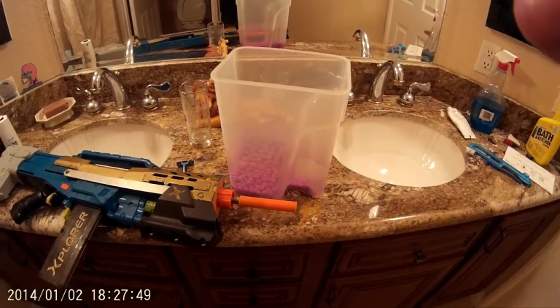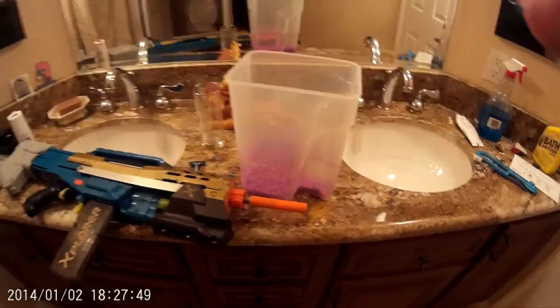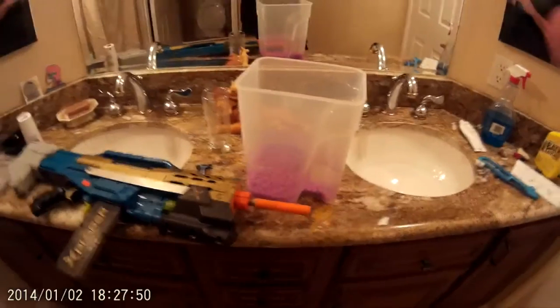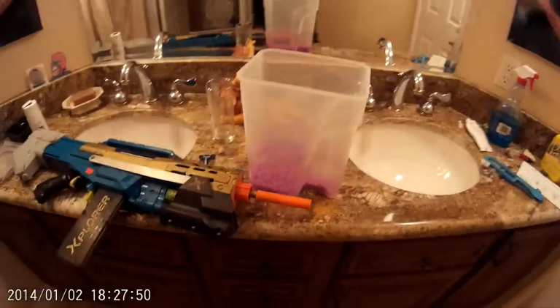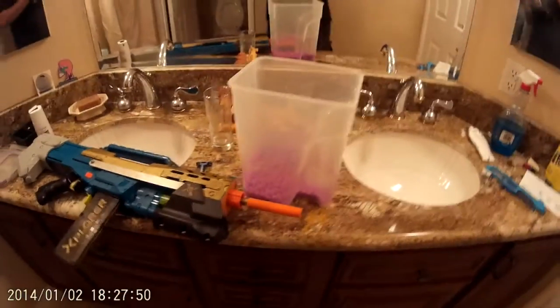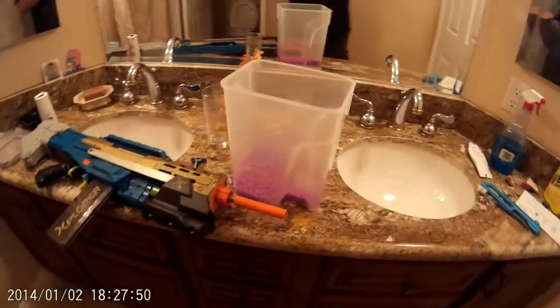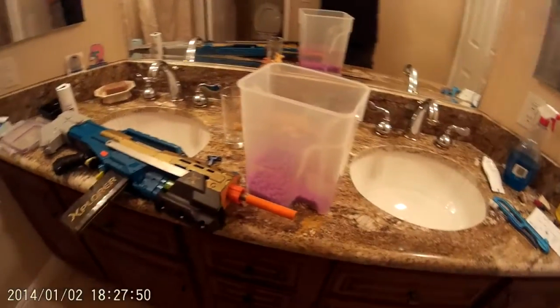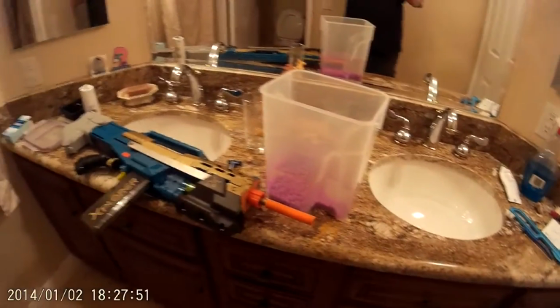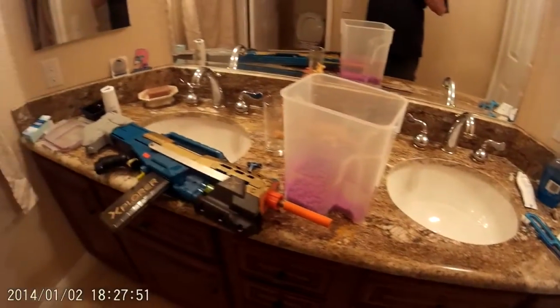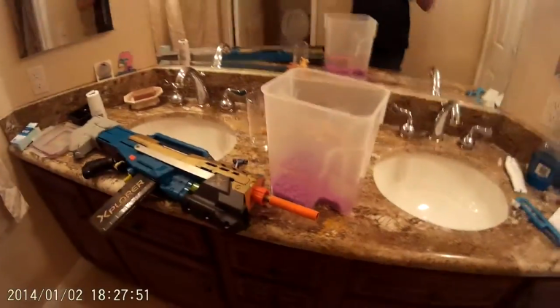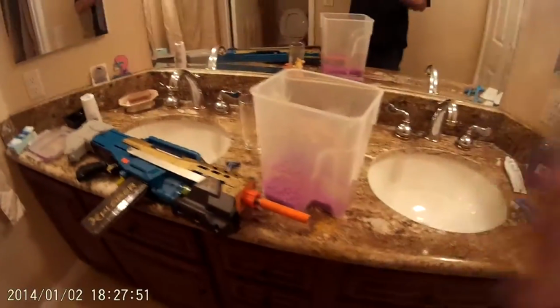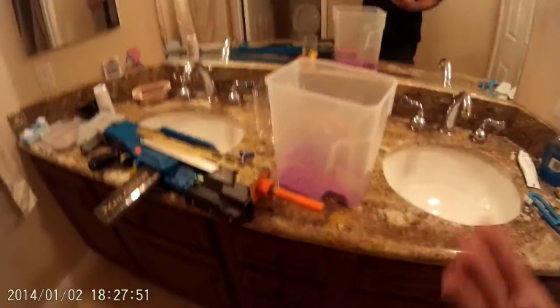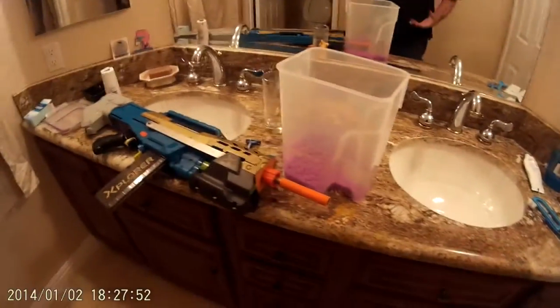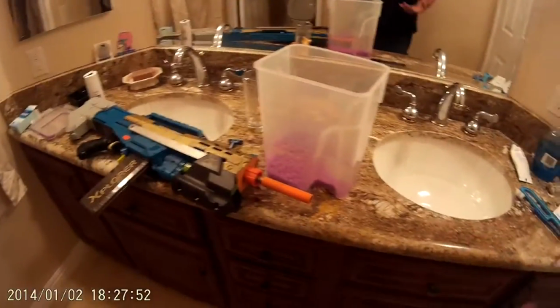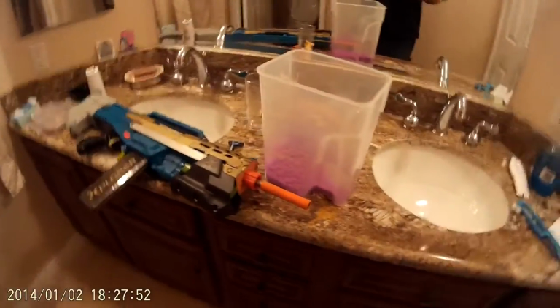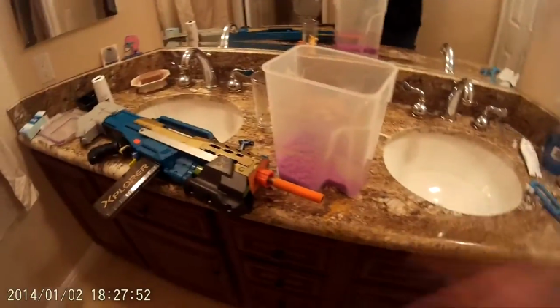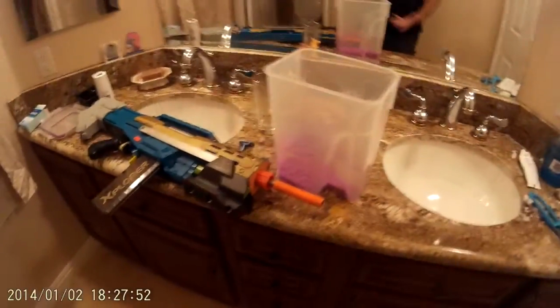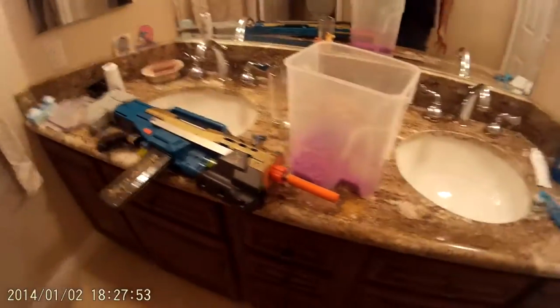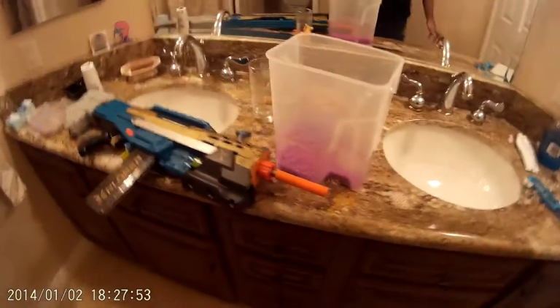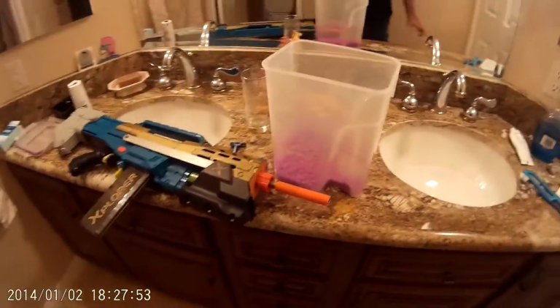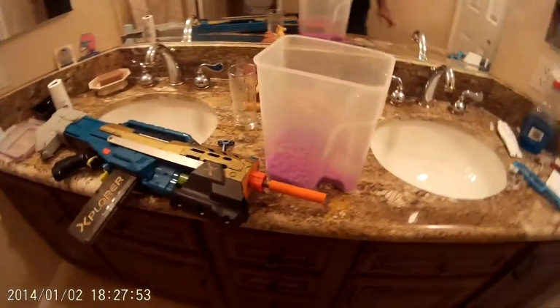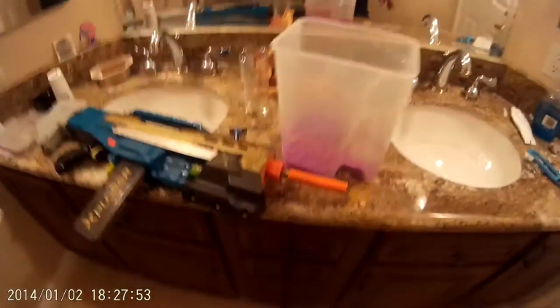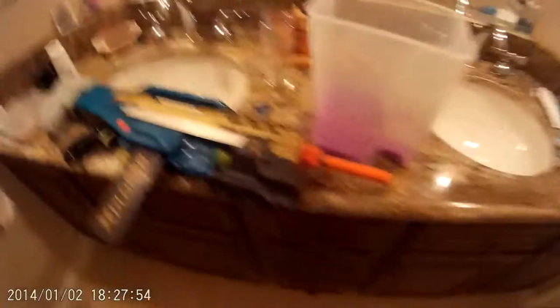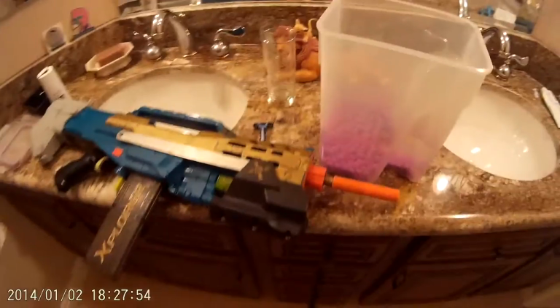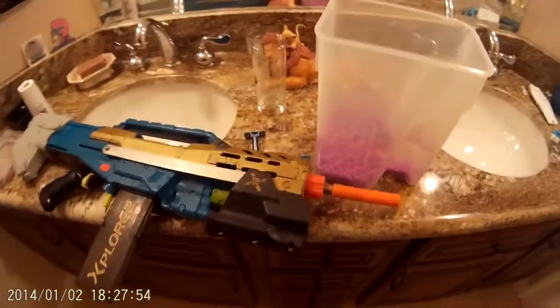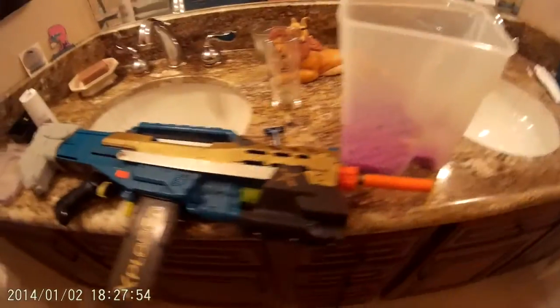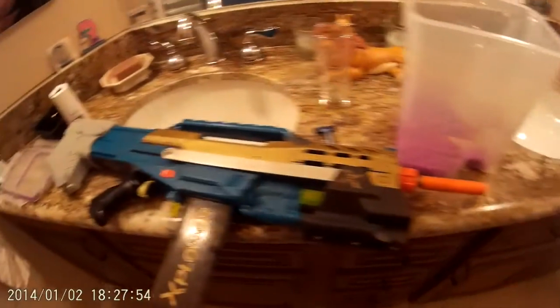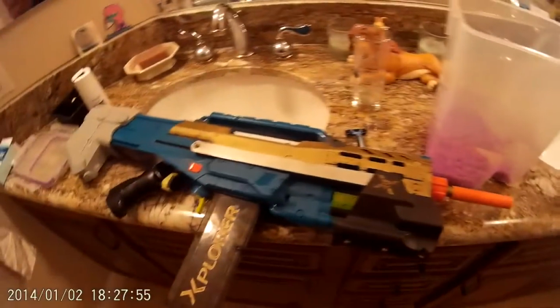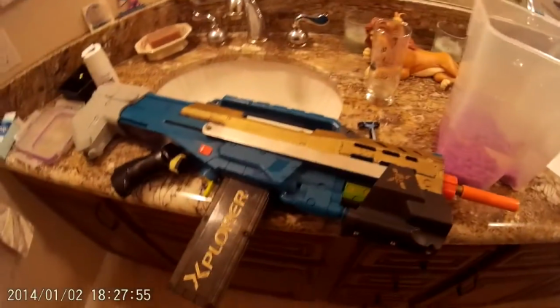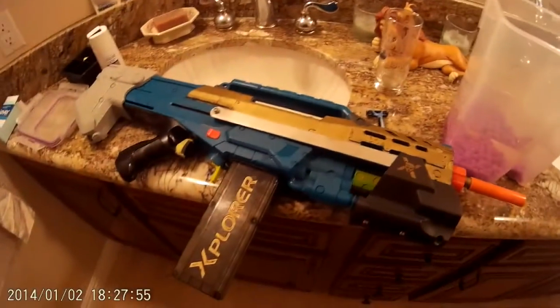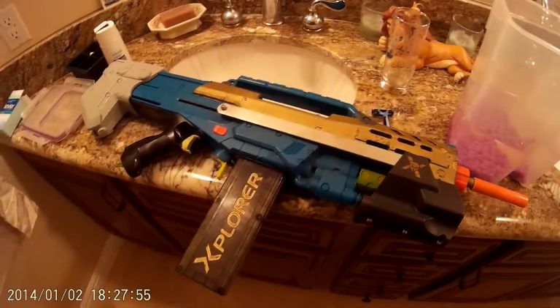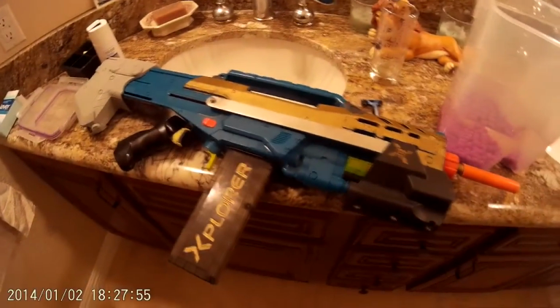This video is for my friend Mark who just got an Explore Blaster. I wanted to show you my Explore Blaster.